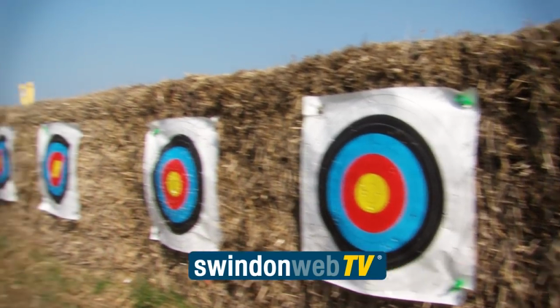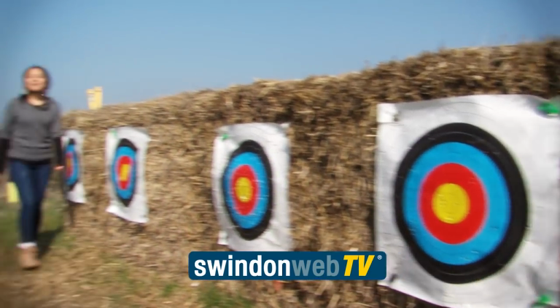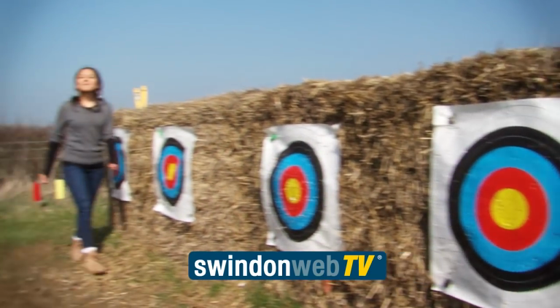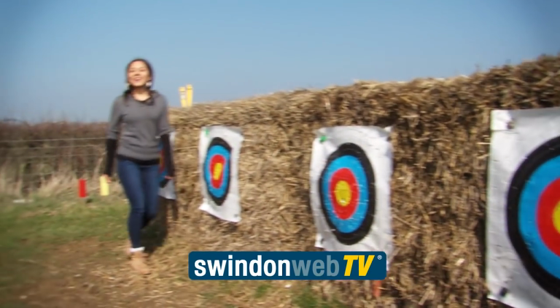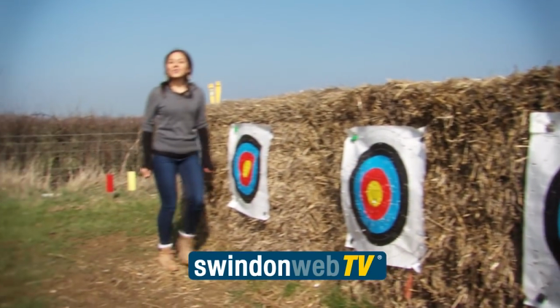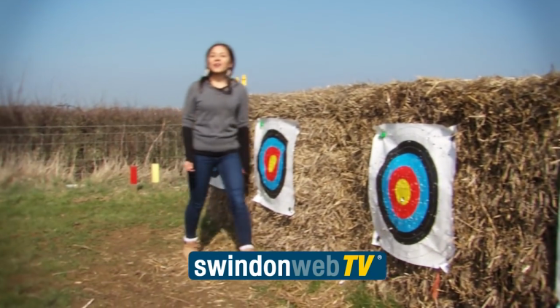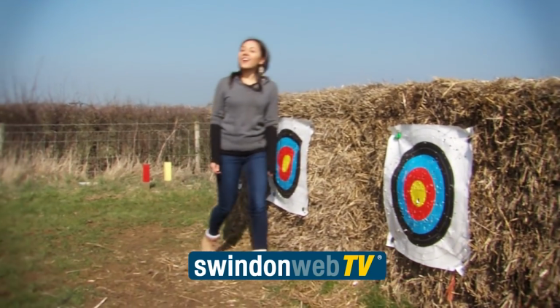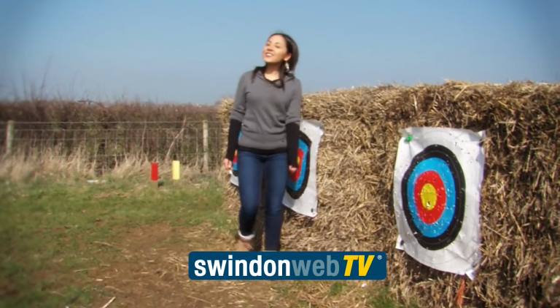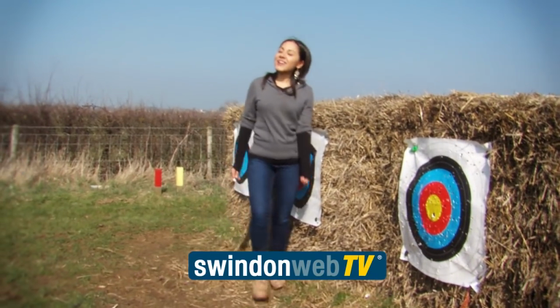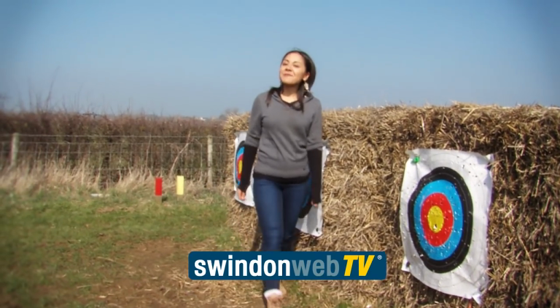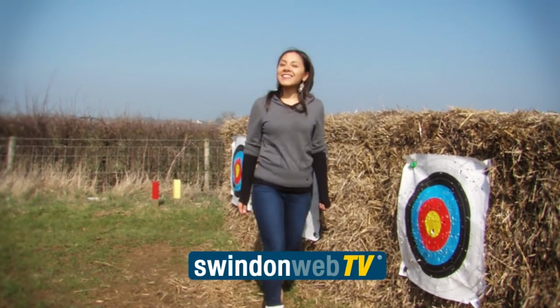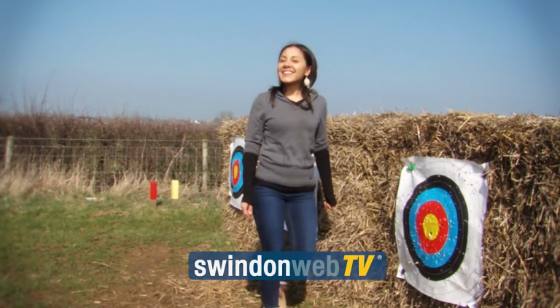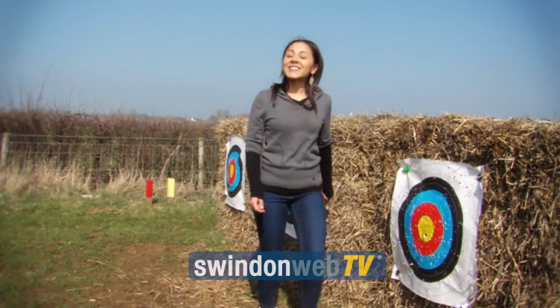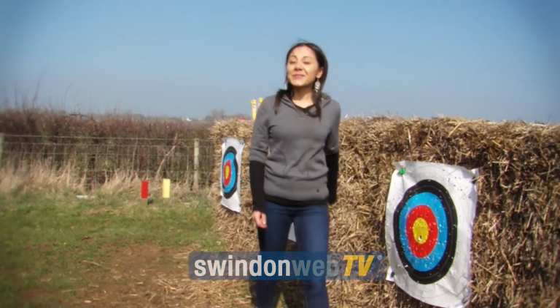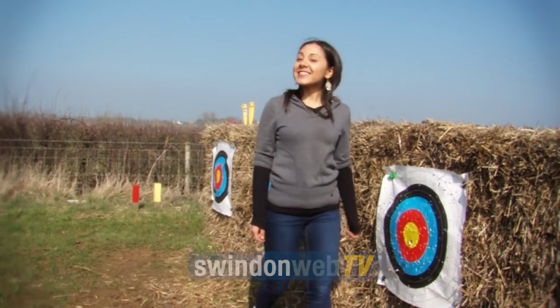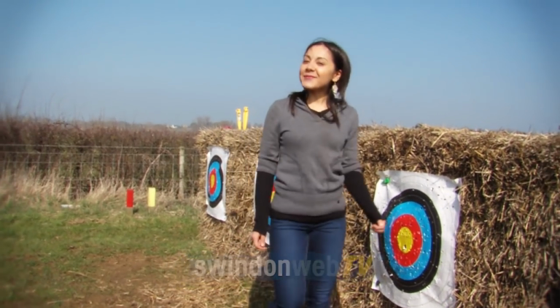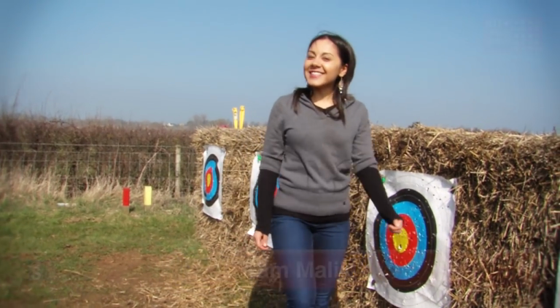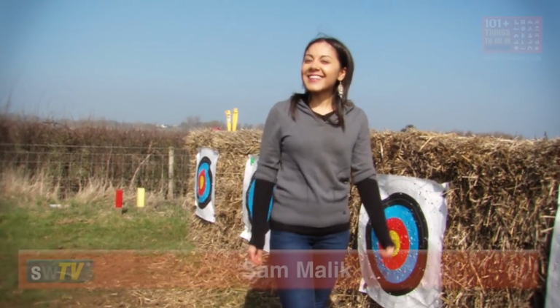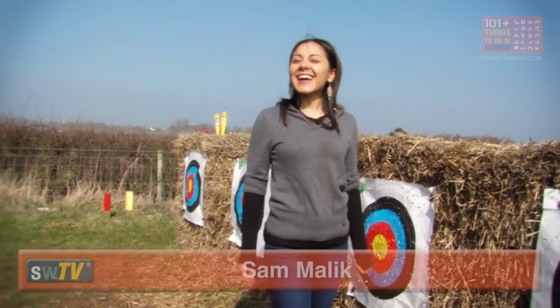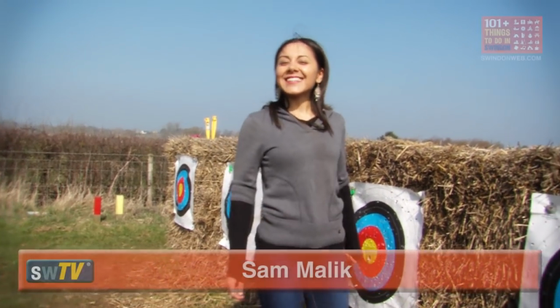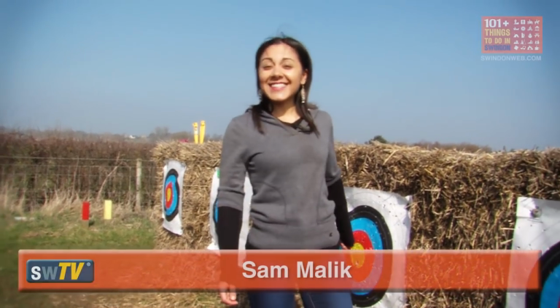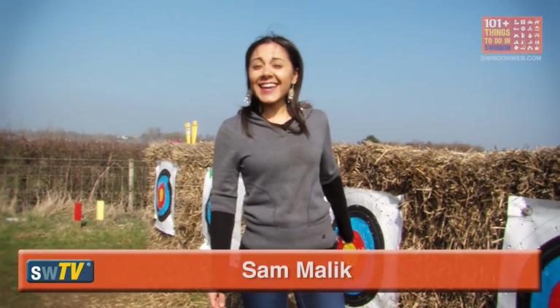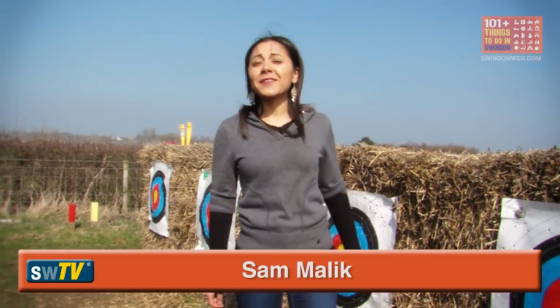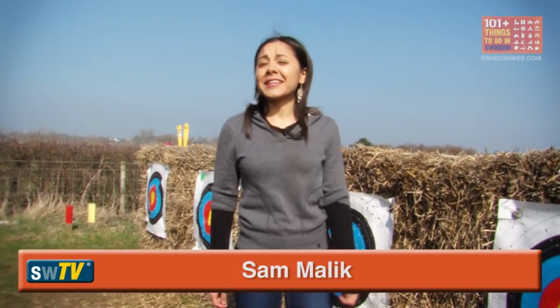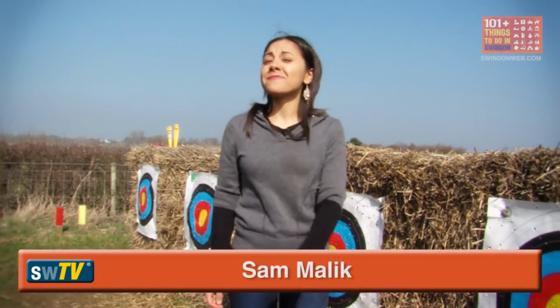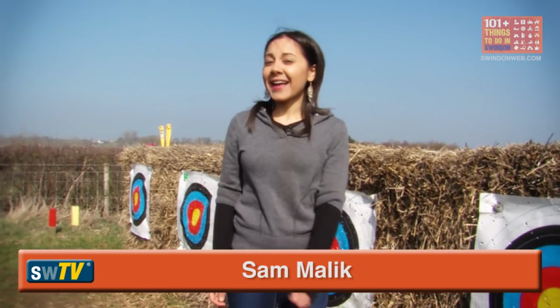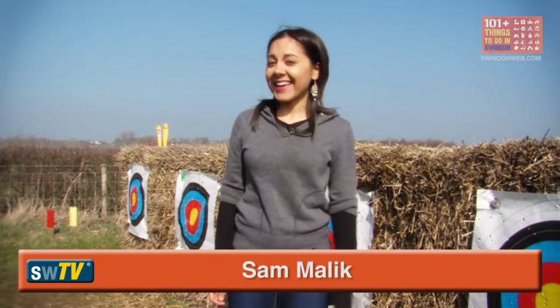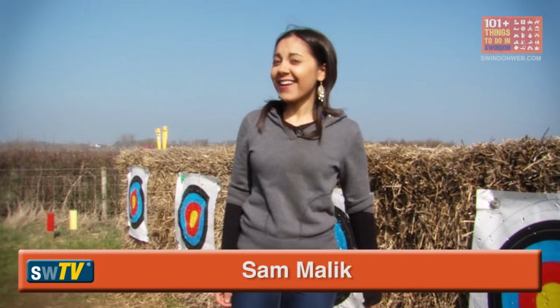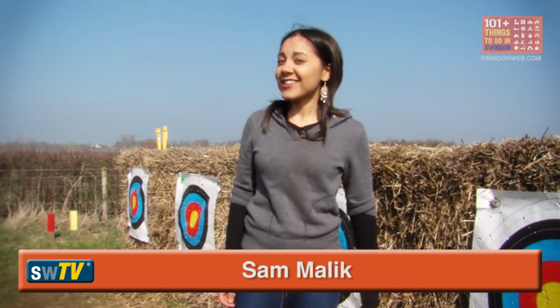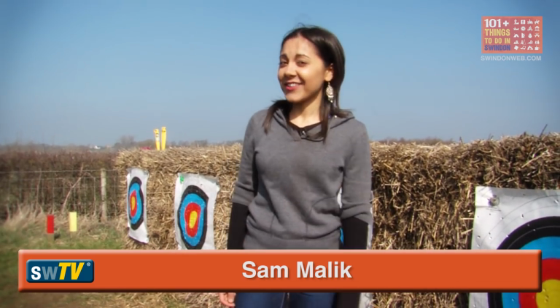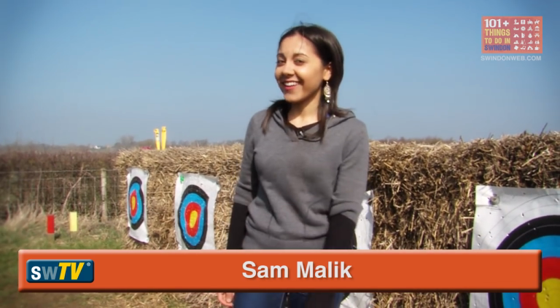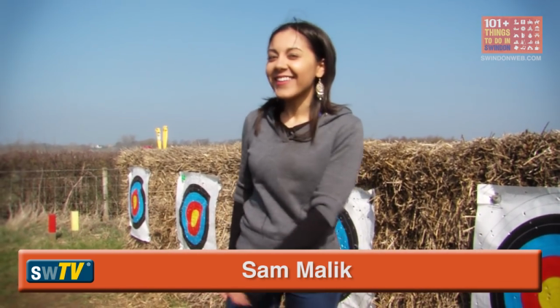Welcome back to 101 things to do in Swindon and today I'm going to give Black Cat Archery a go.